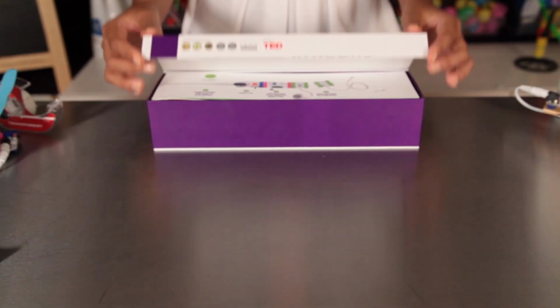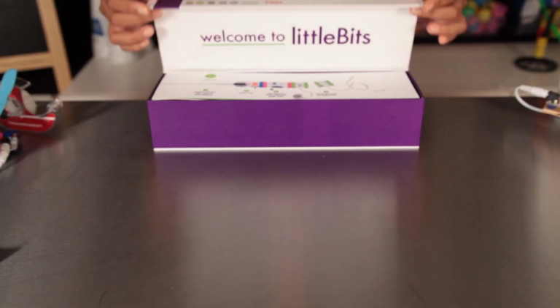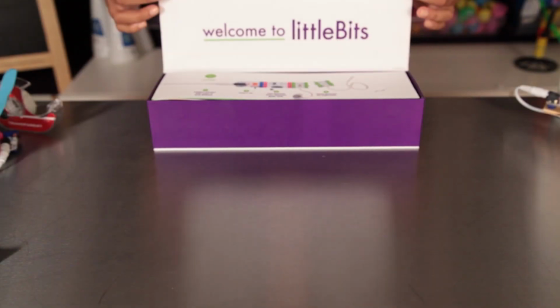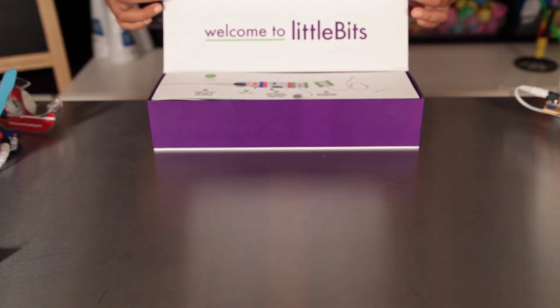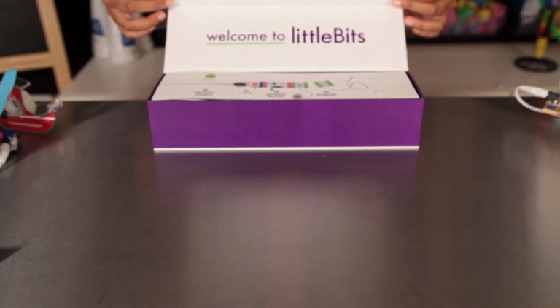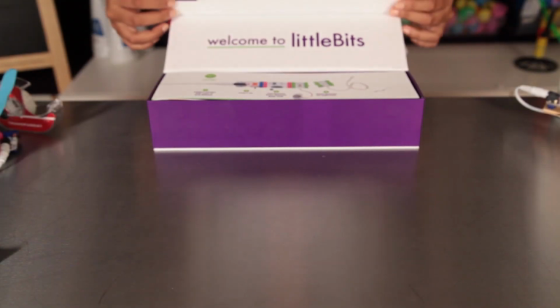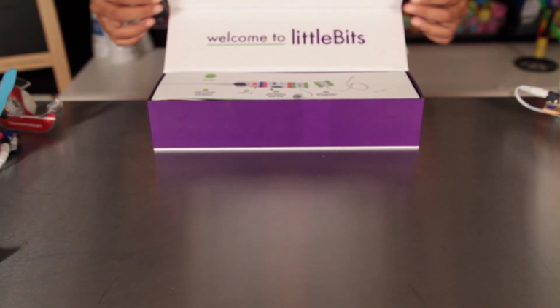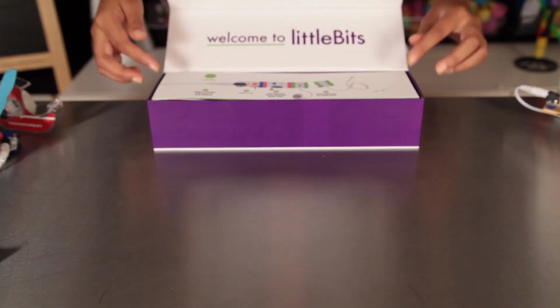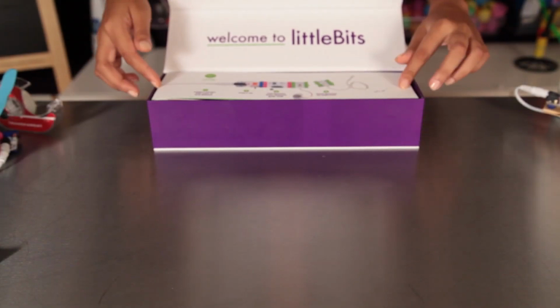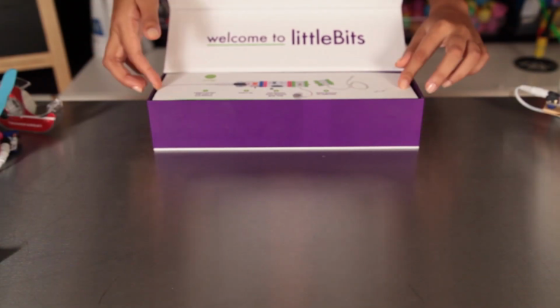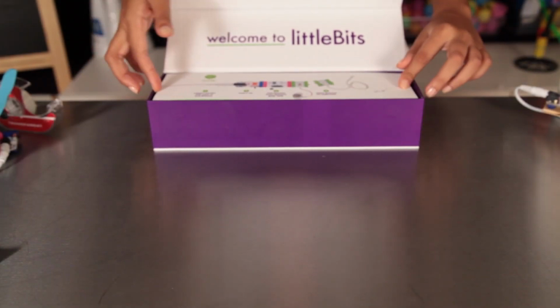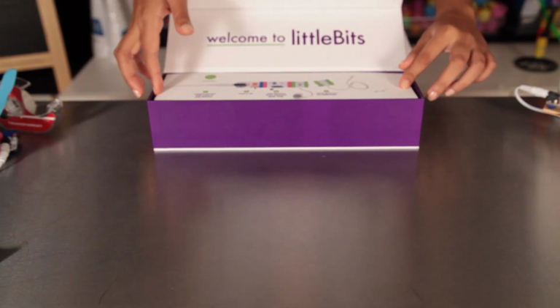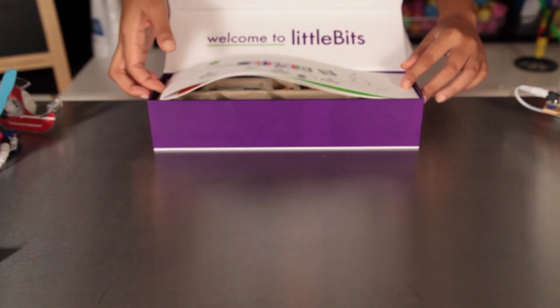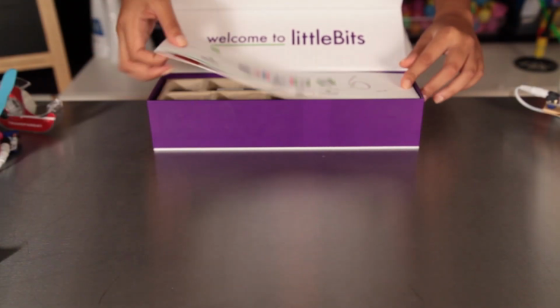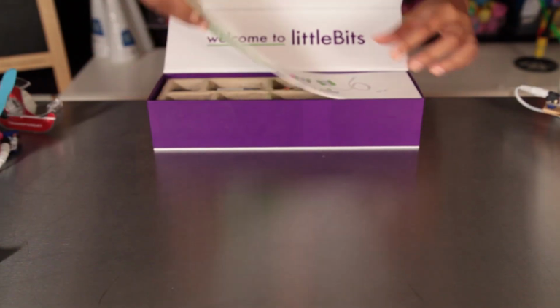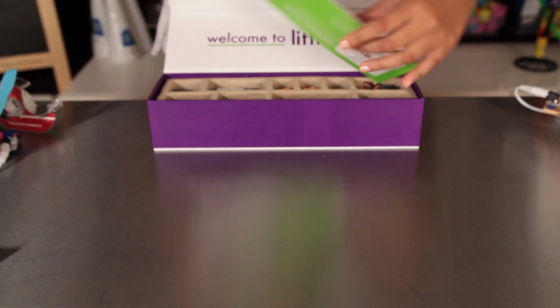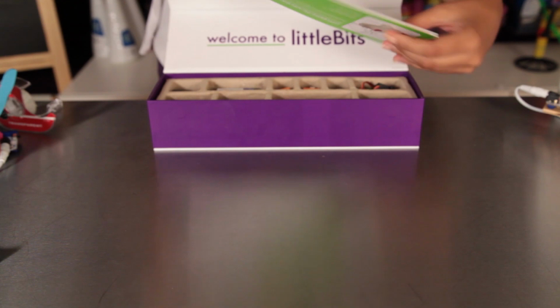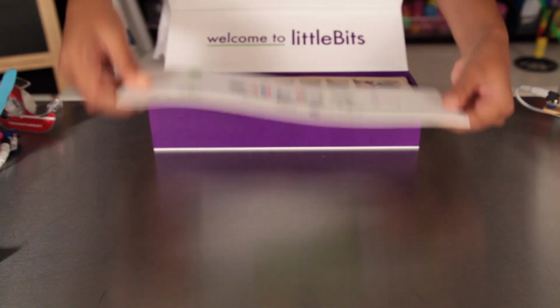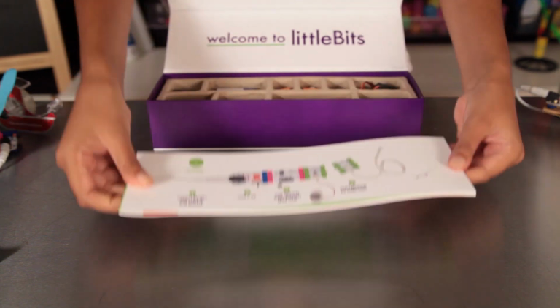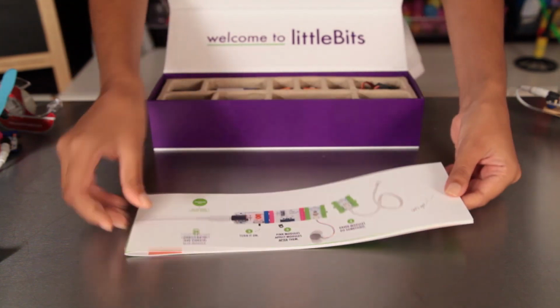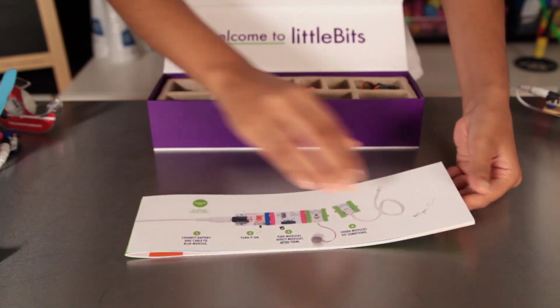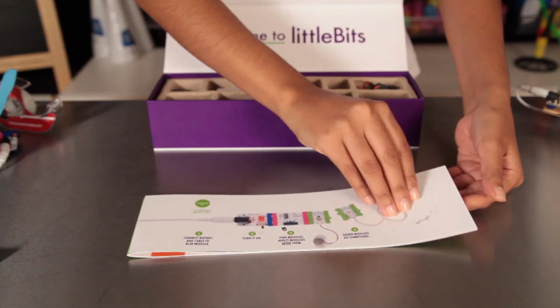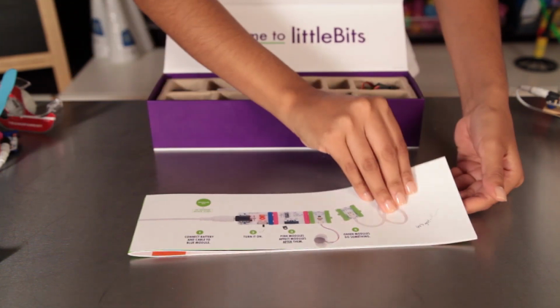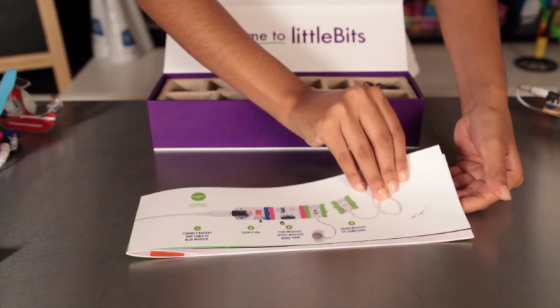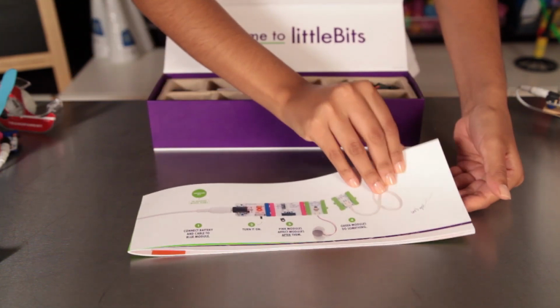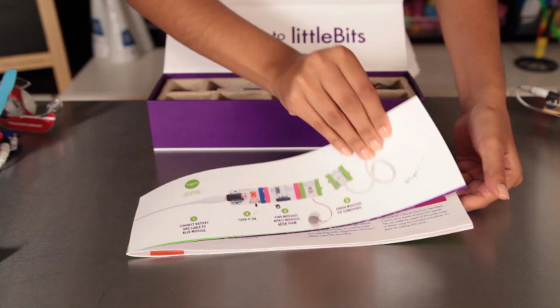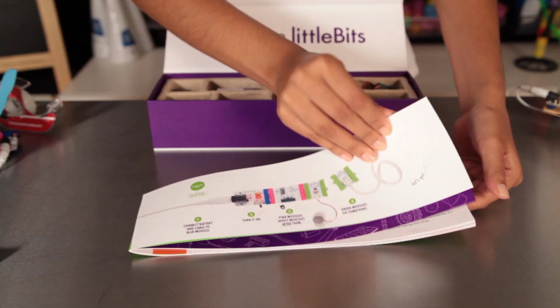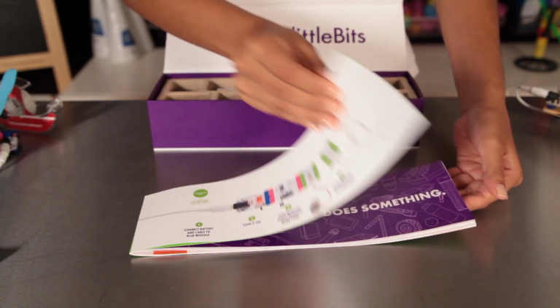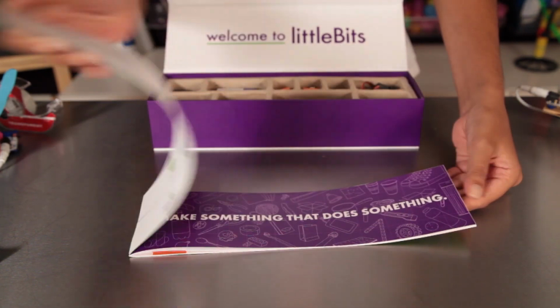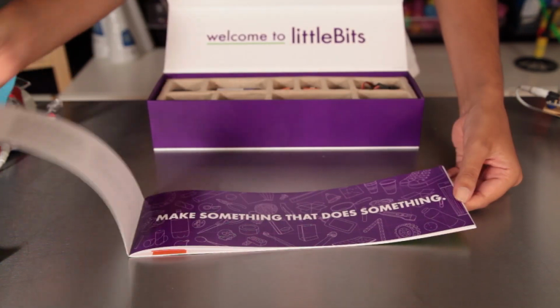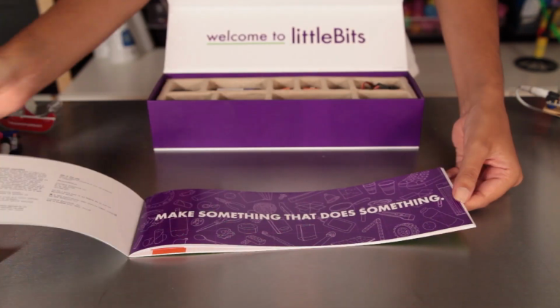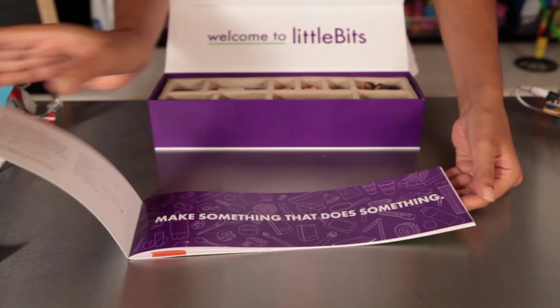When you open the box, you'll first find this booklet. It tells you all about the modules, projects, and other resources.